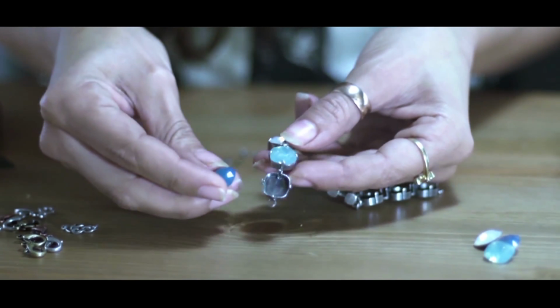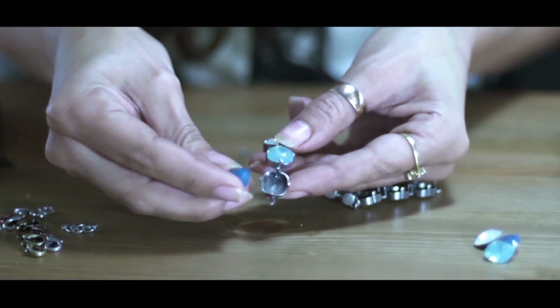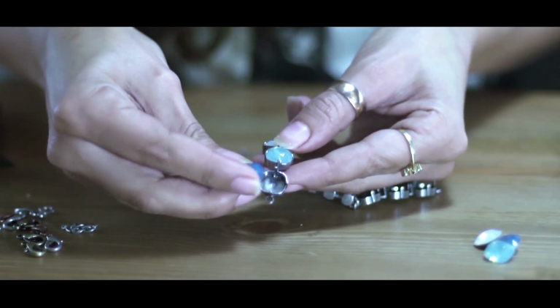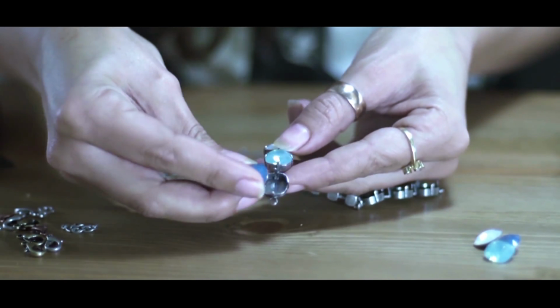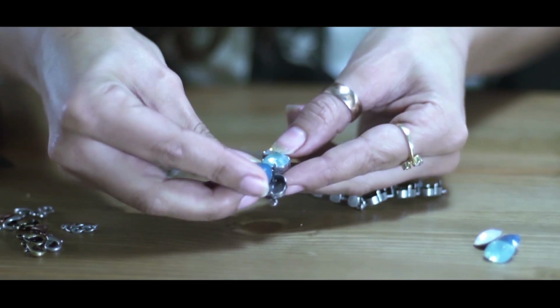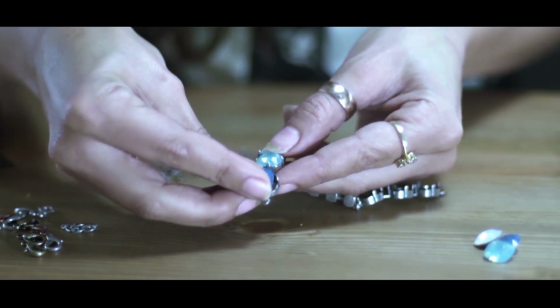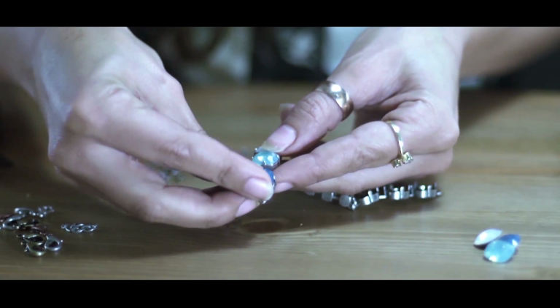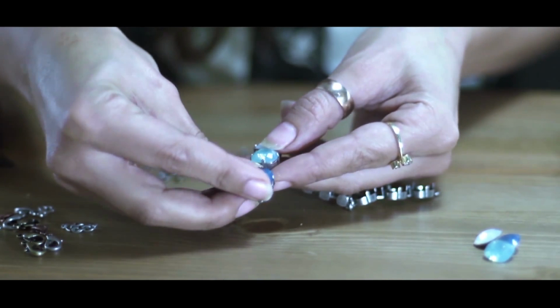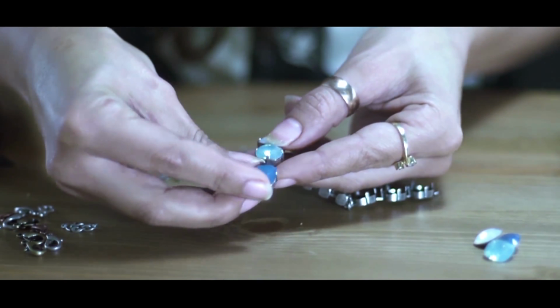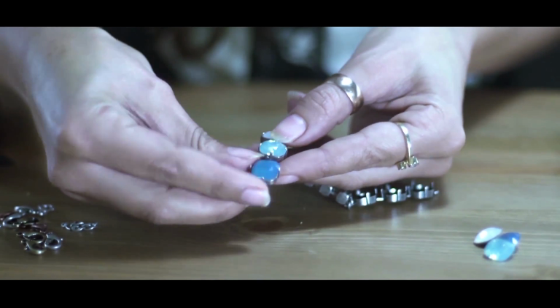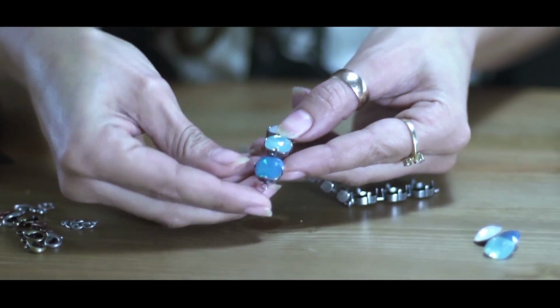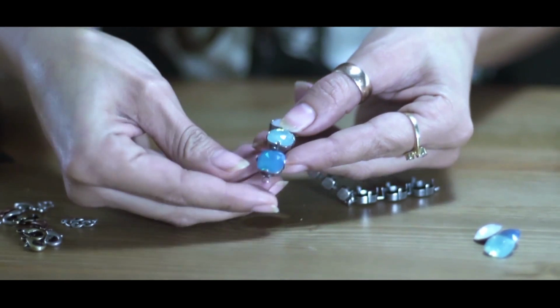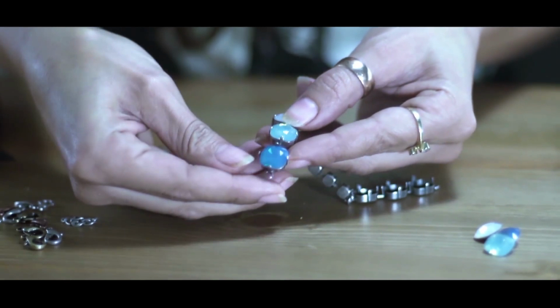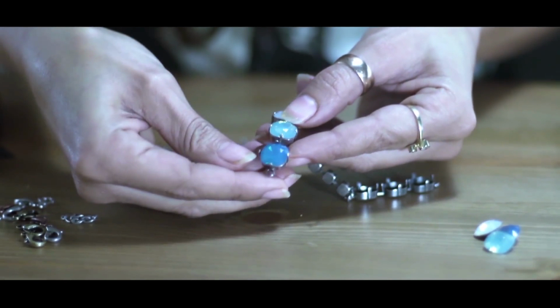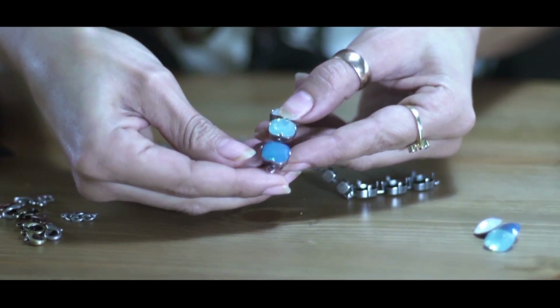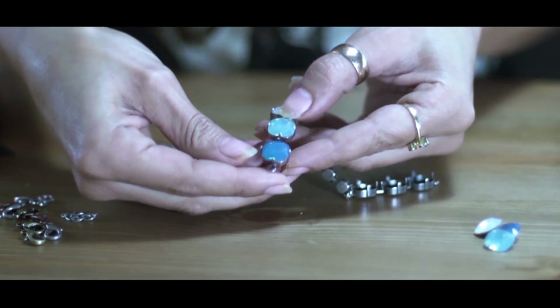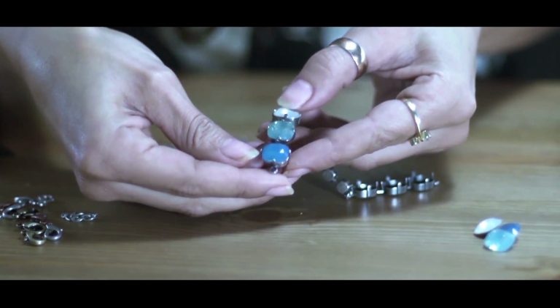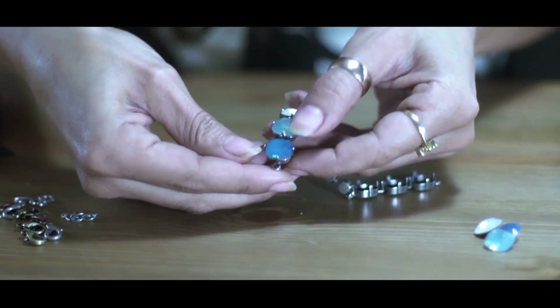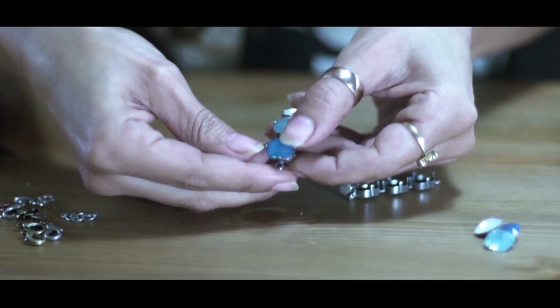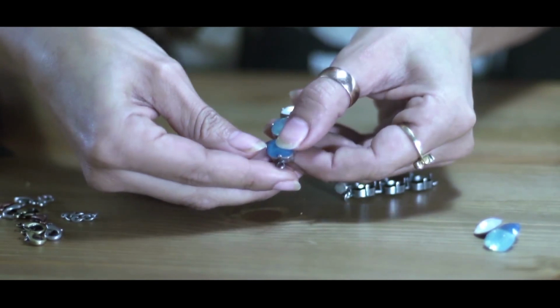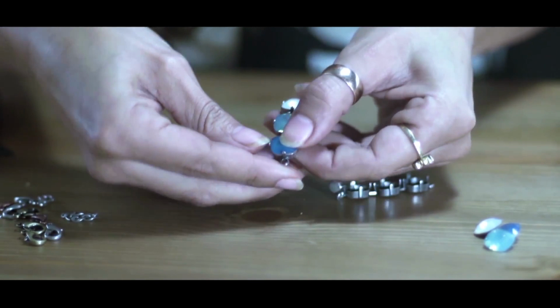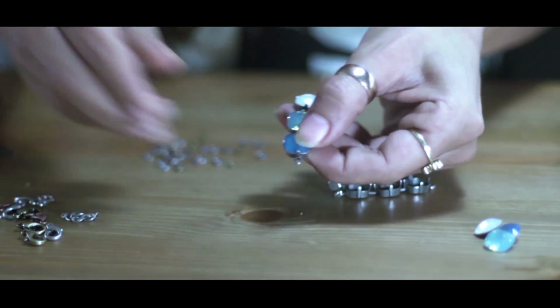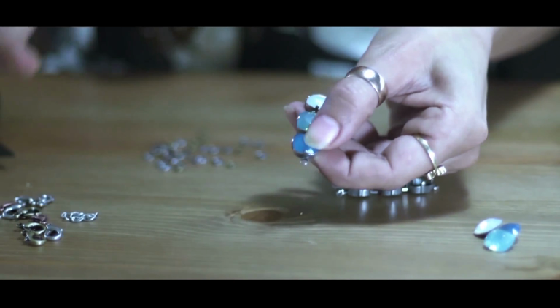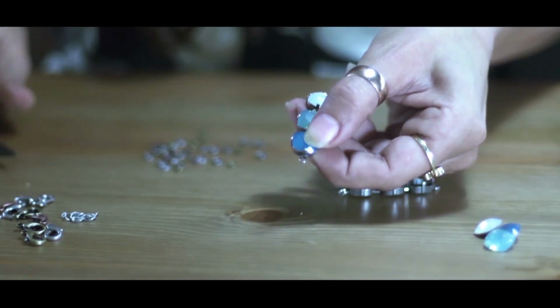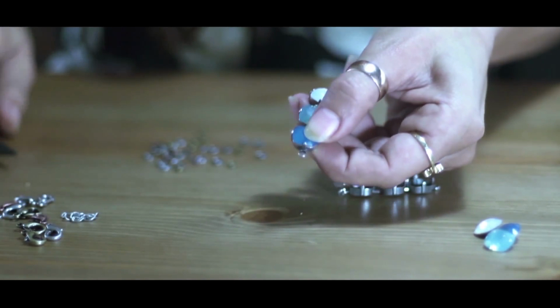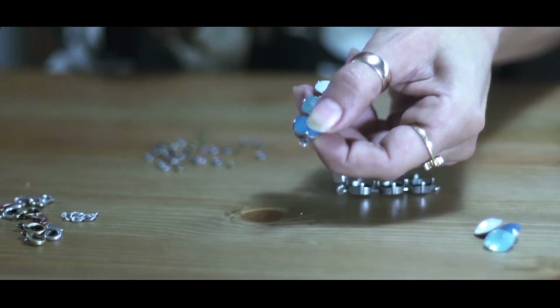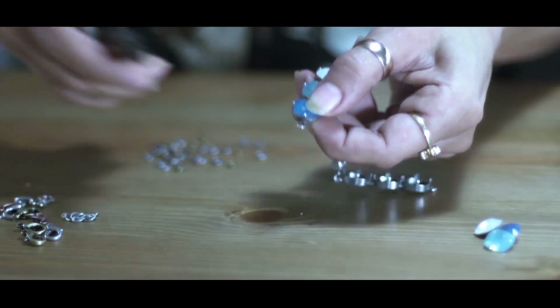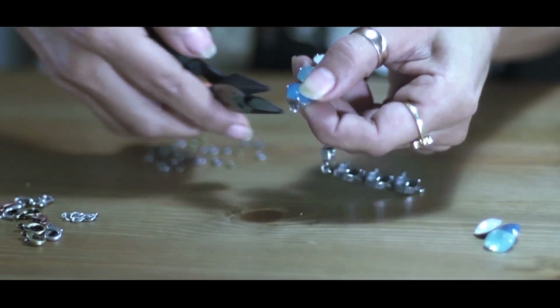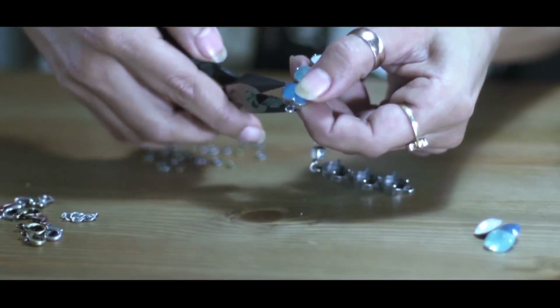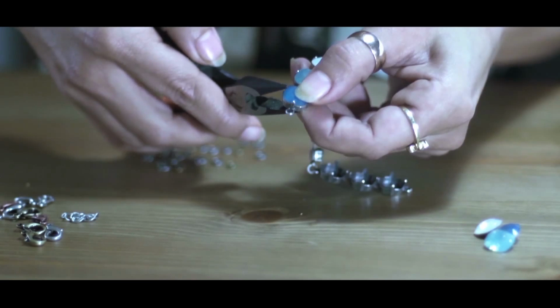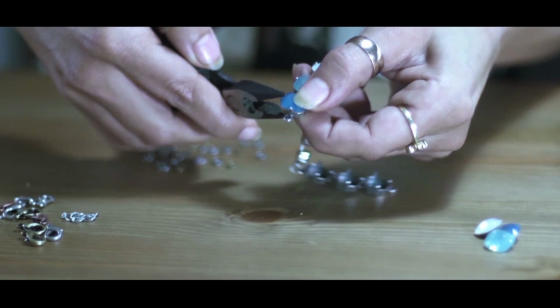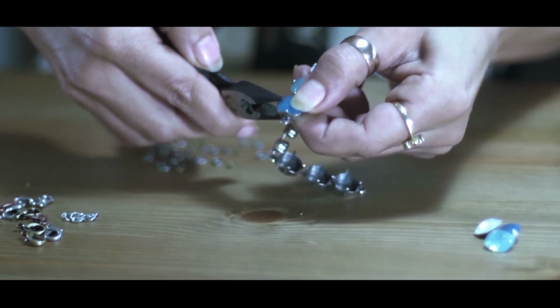As you can see, I am holding the stone with my thumb while bending the prongs with my other hand.